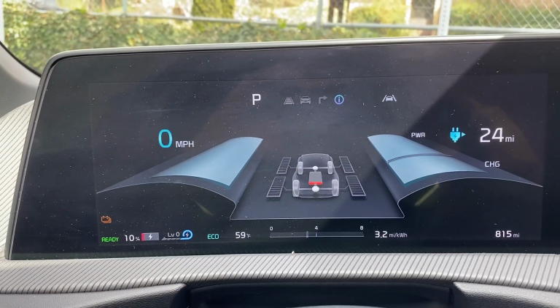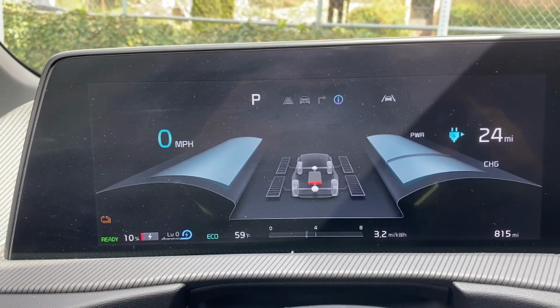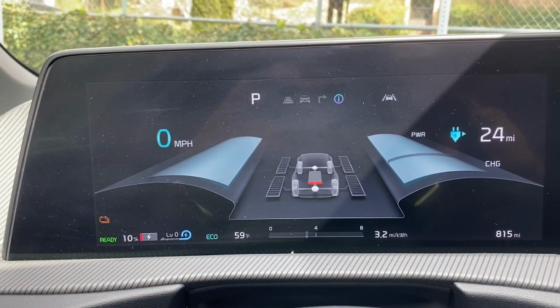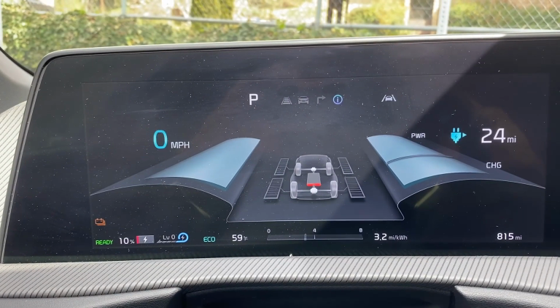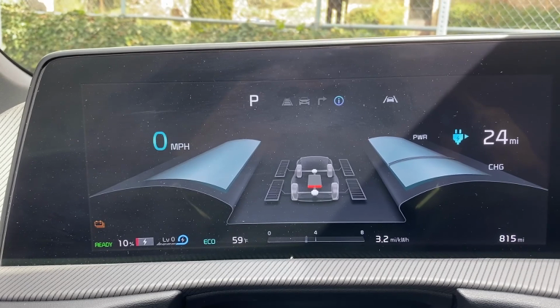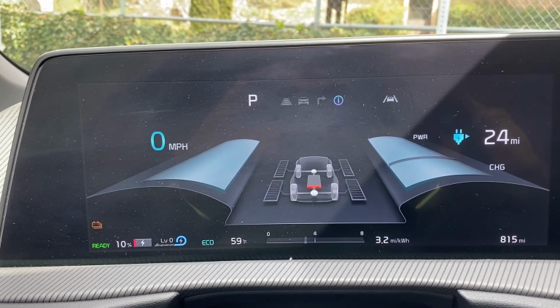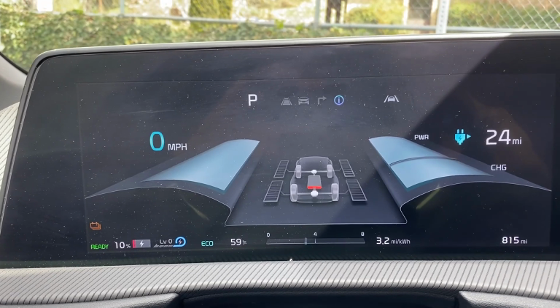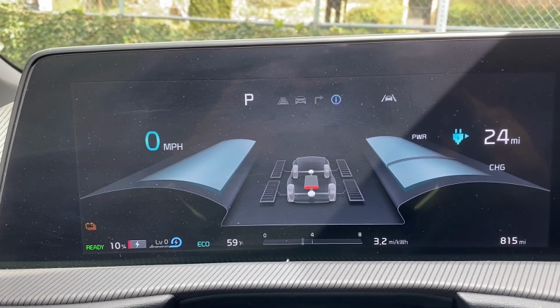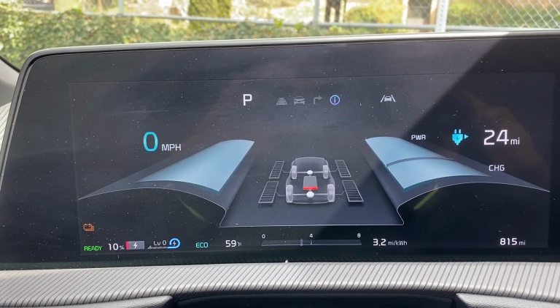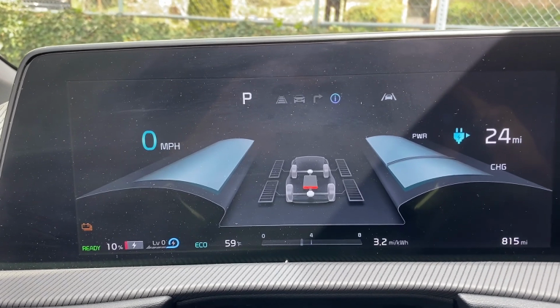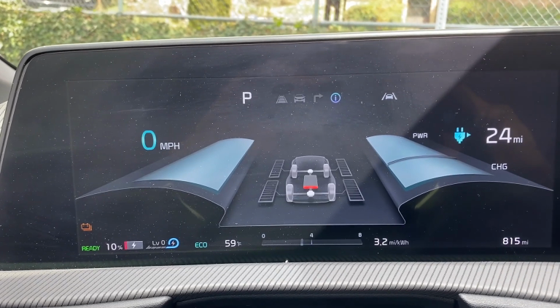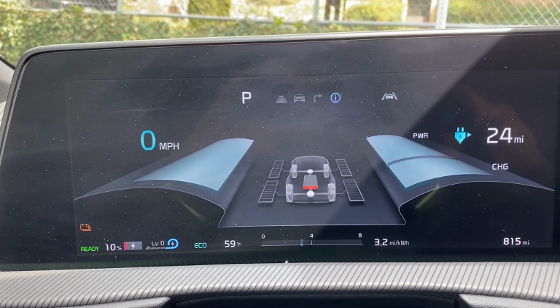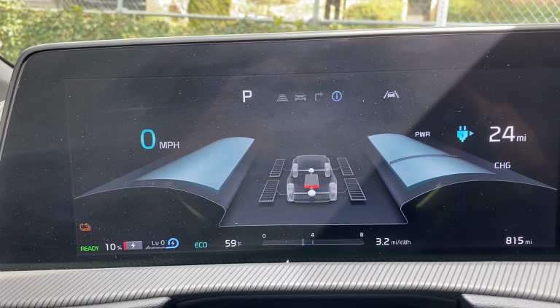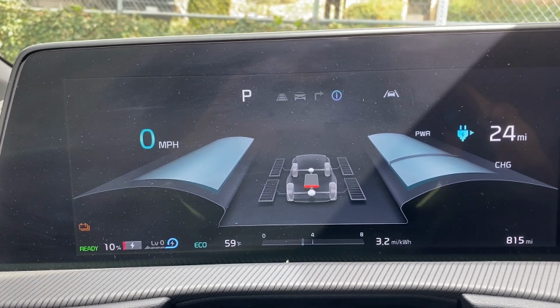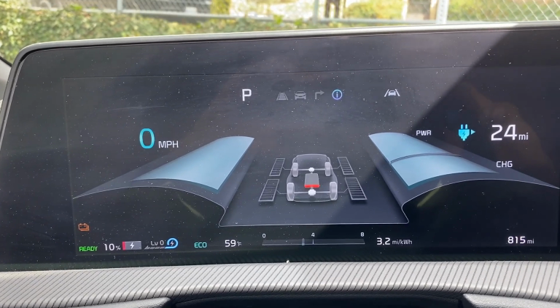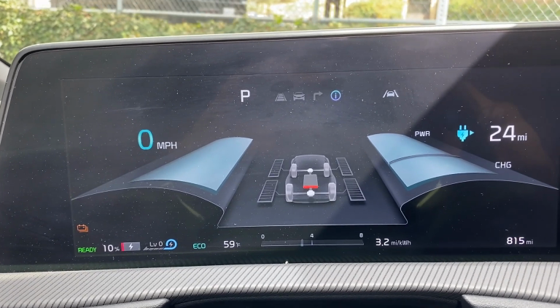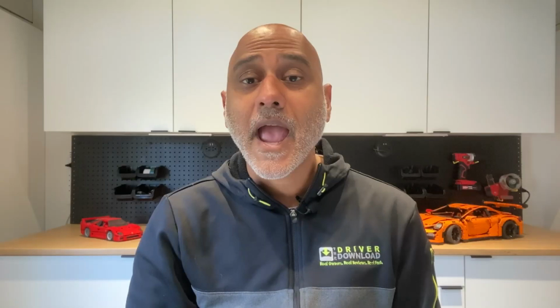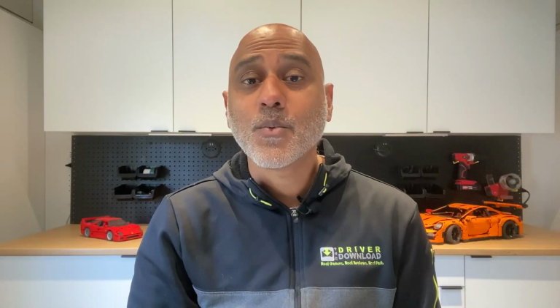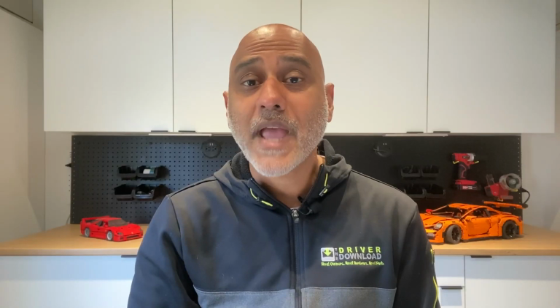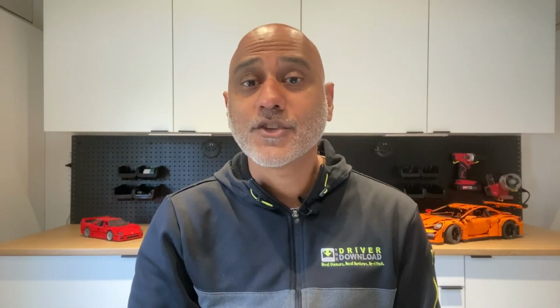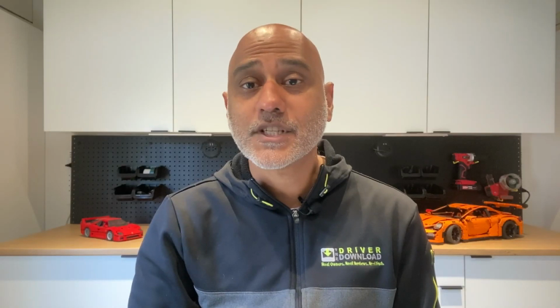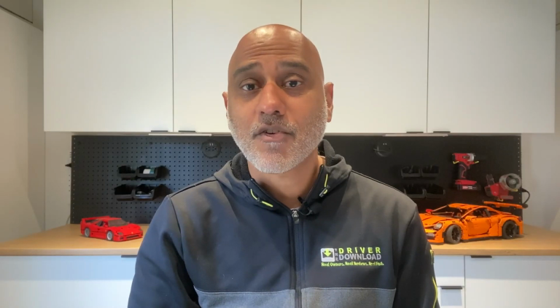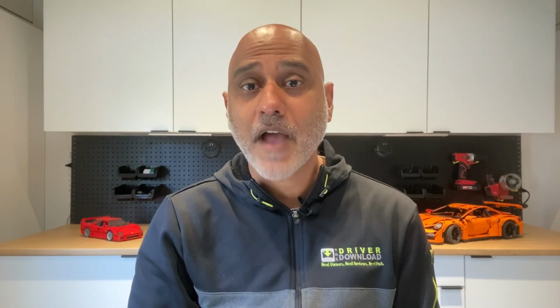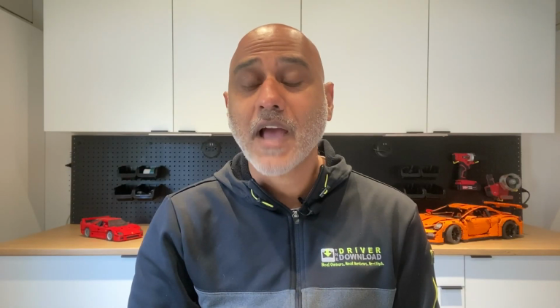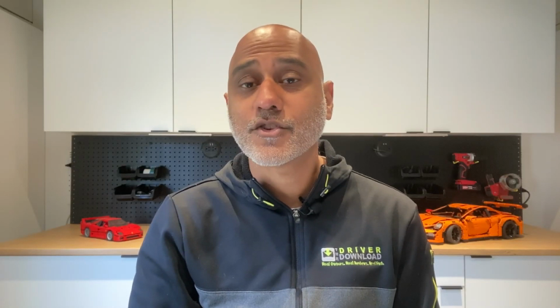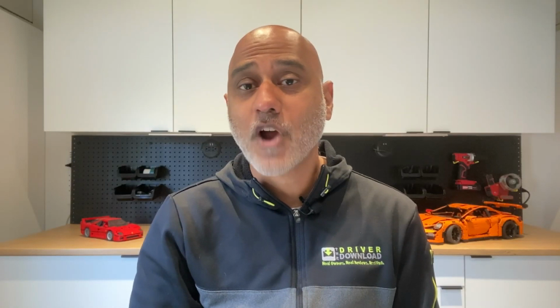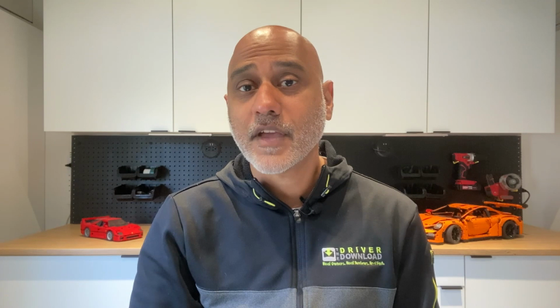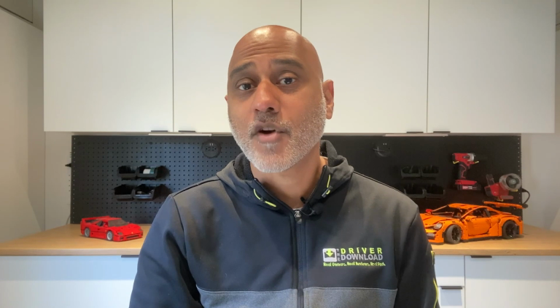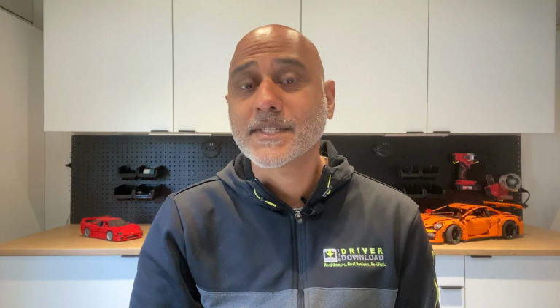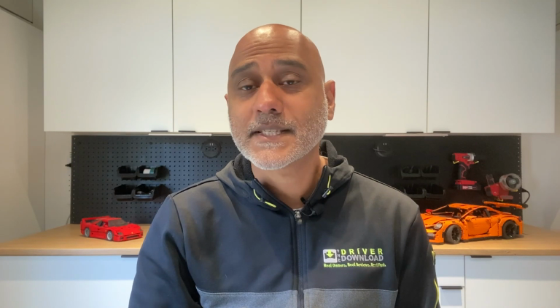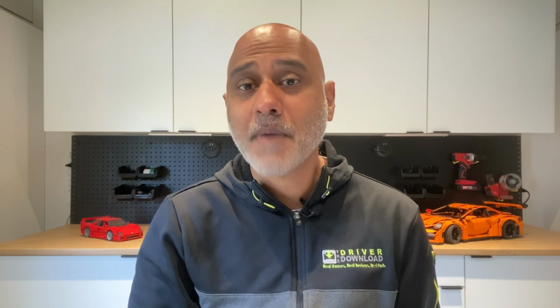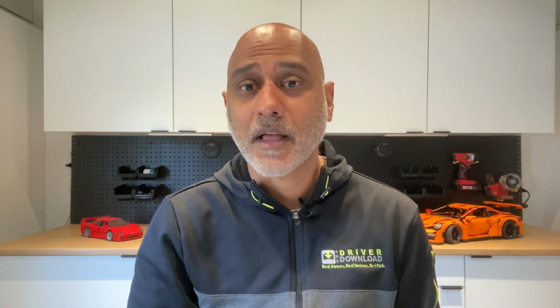The outside temperature is 59 degrees Fahrenheit and we had just arrived after driving for about 60 miles.